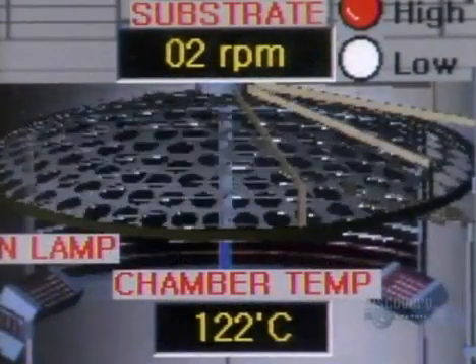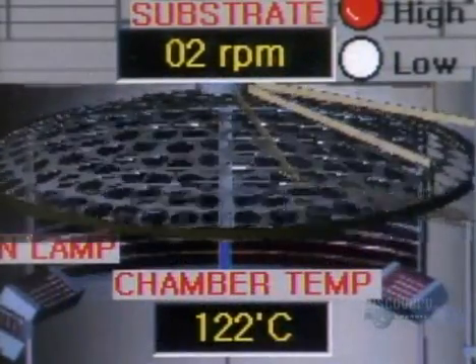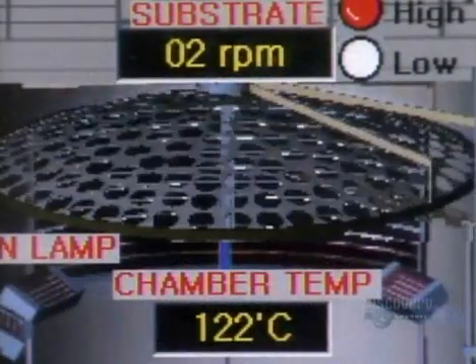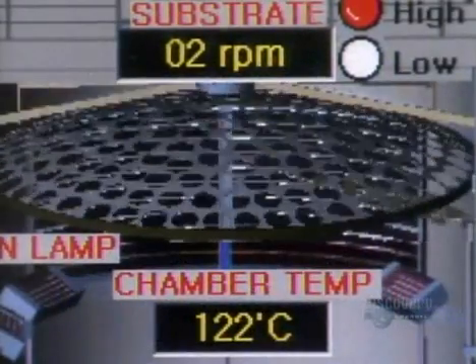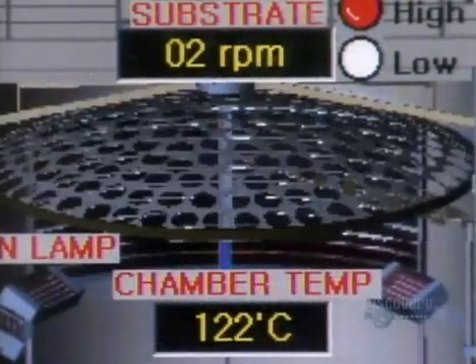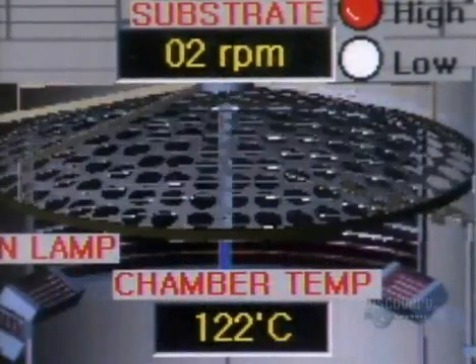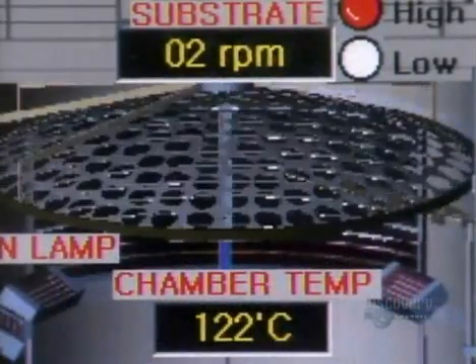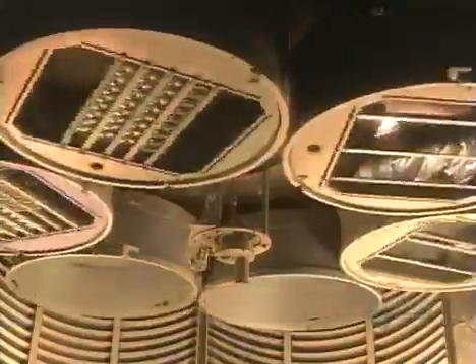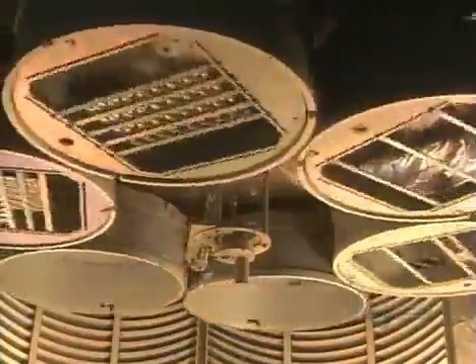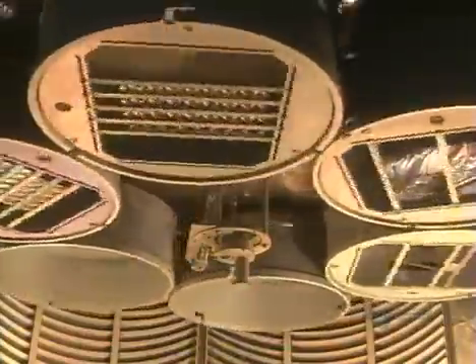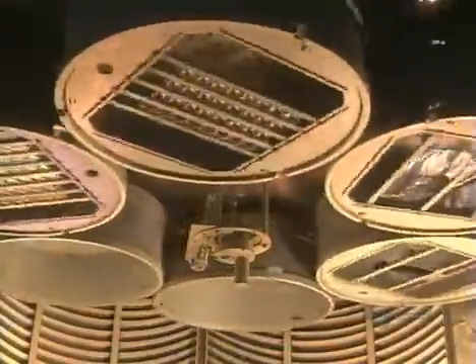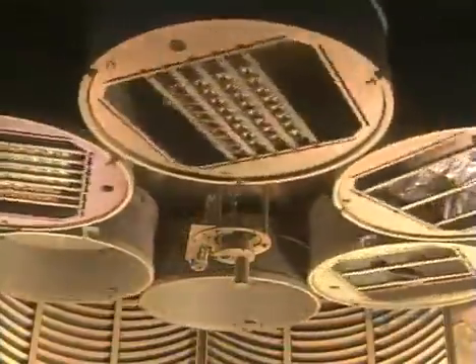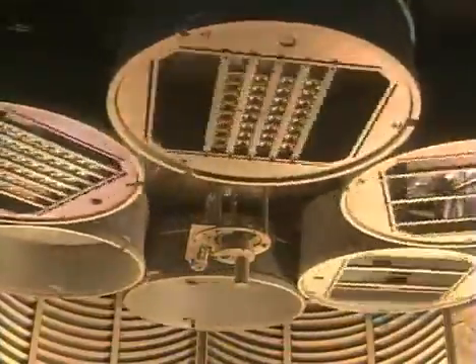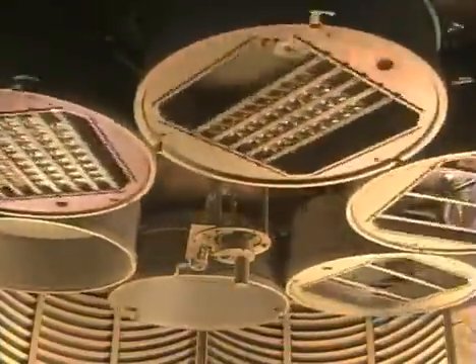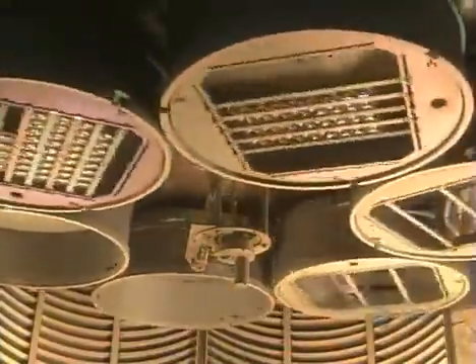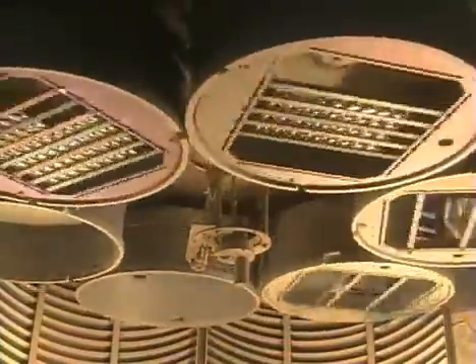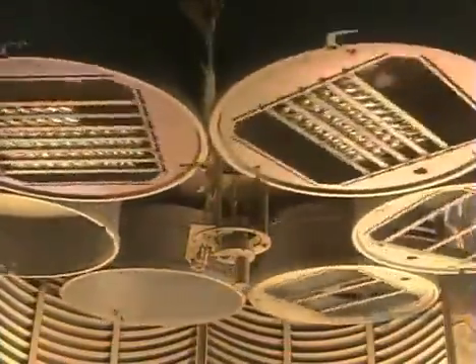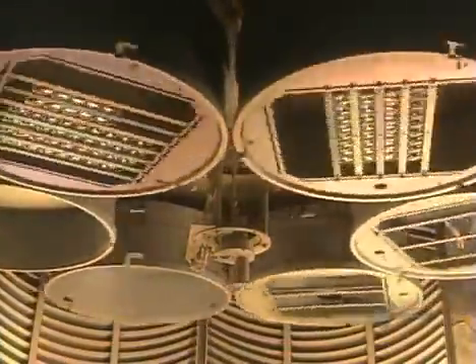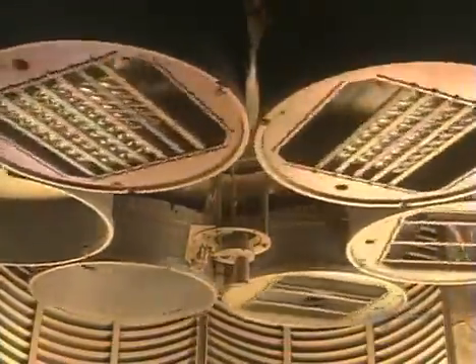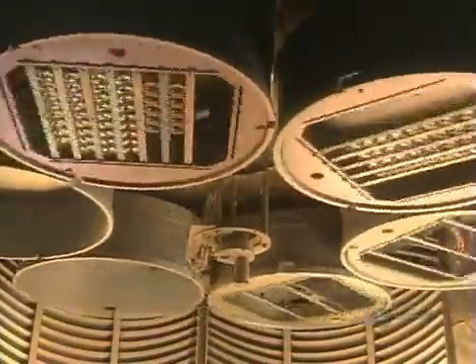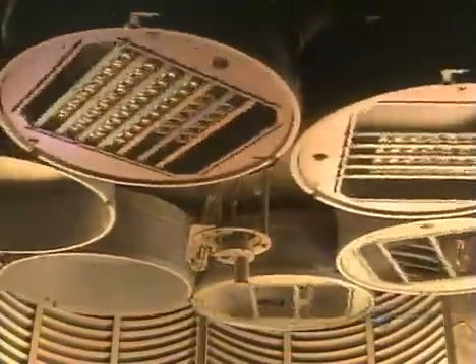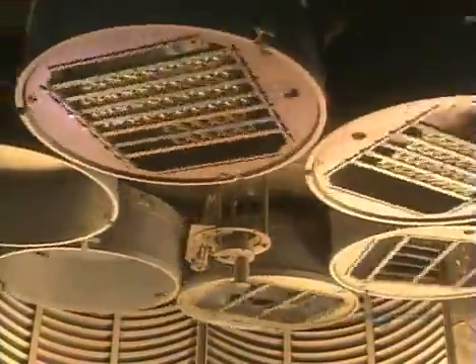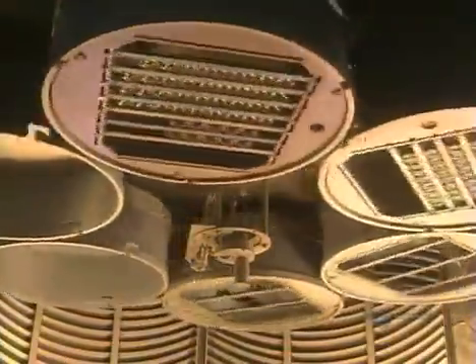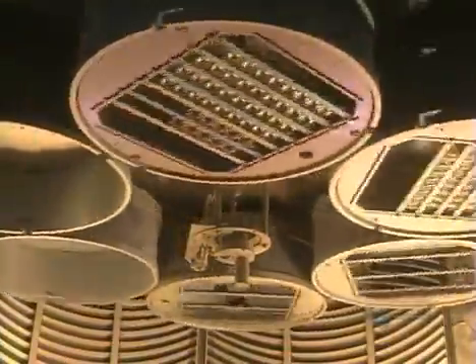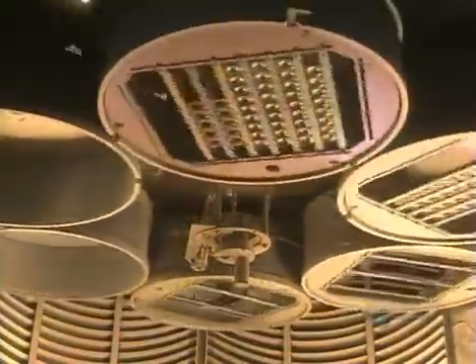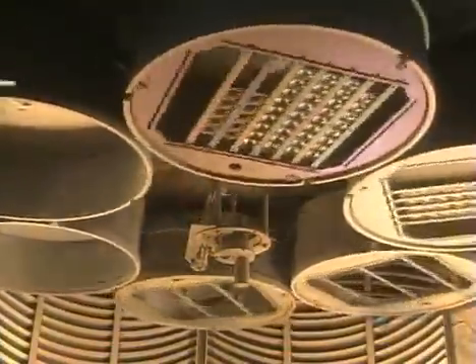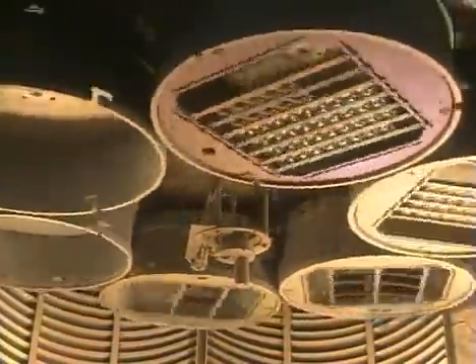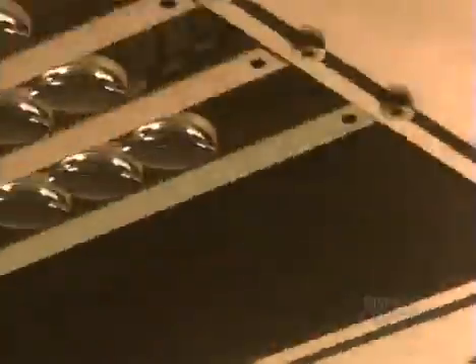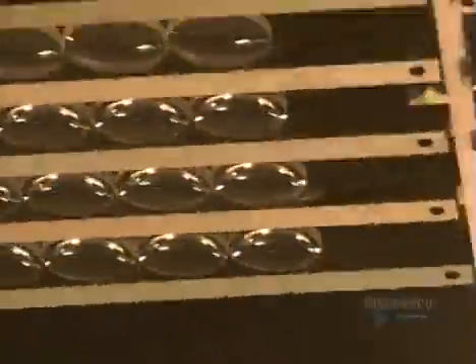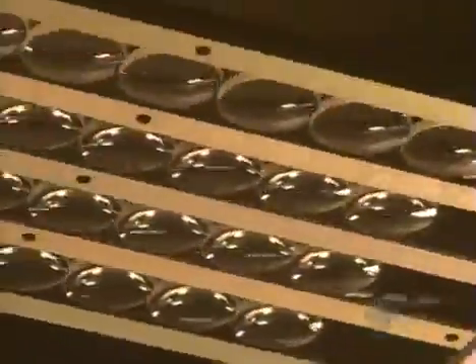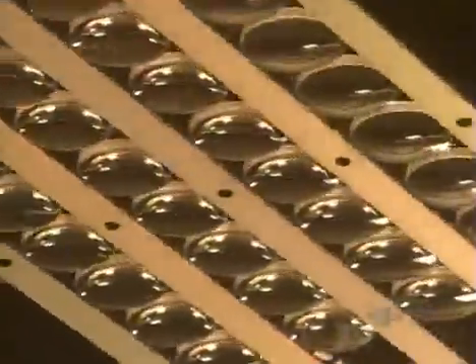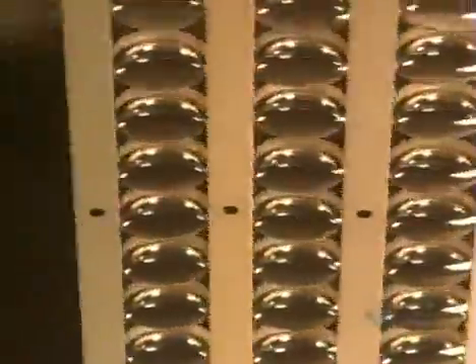A computer monitors the rate of evaporation and the coating. But there's much more to come — this process really gets visual as all the pieces of a camera lens come together.